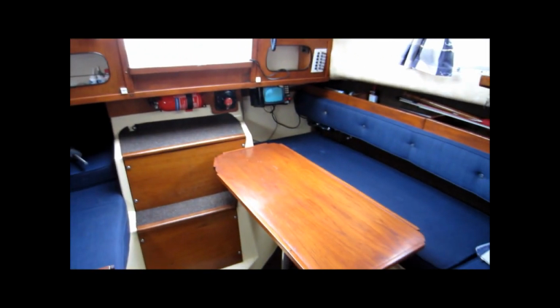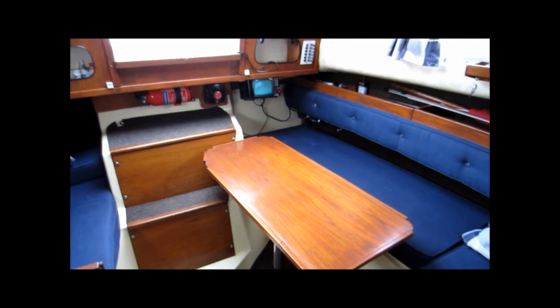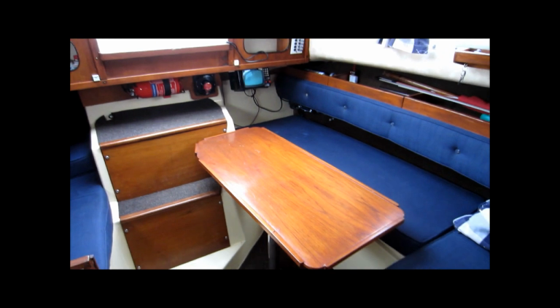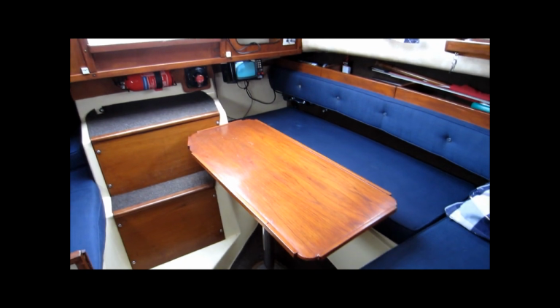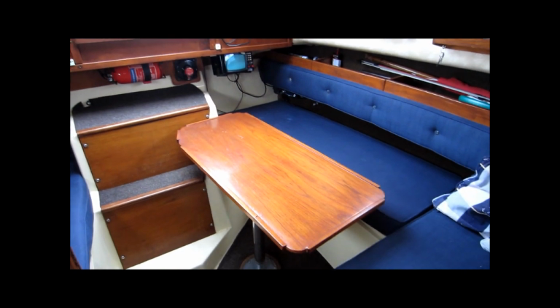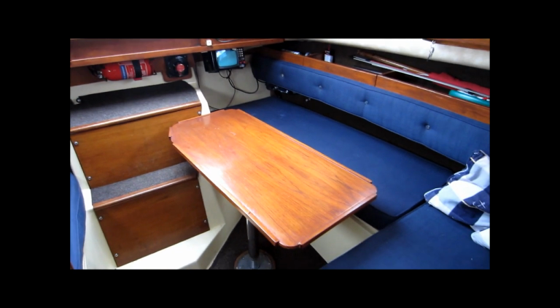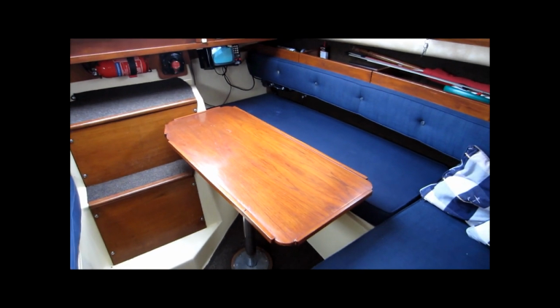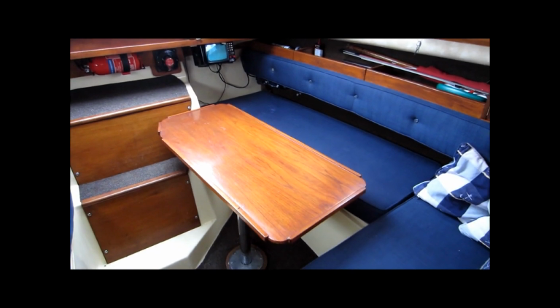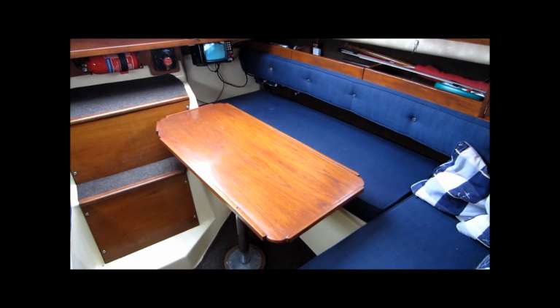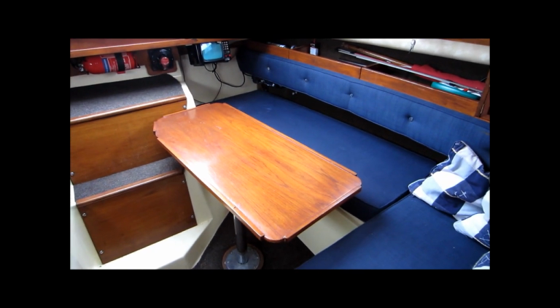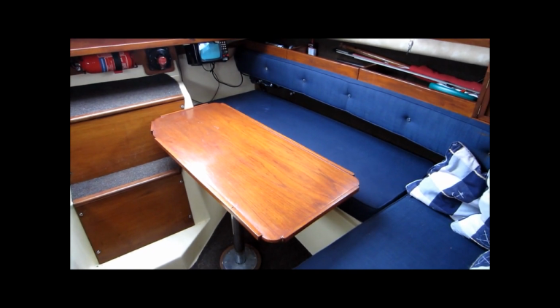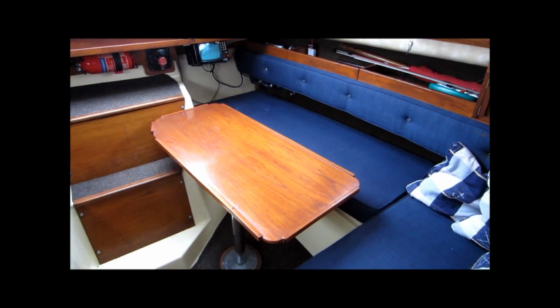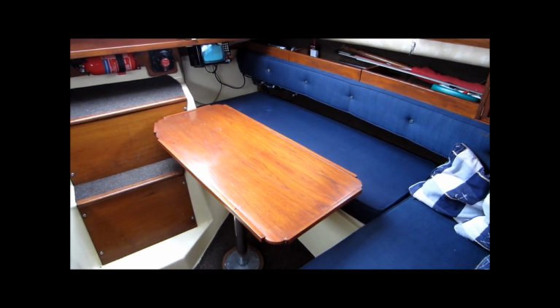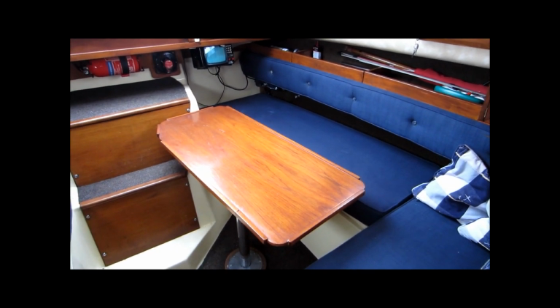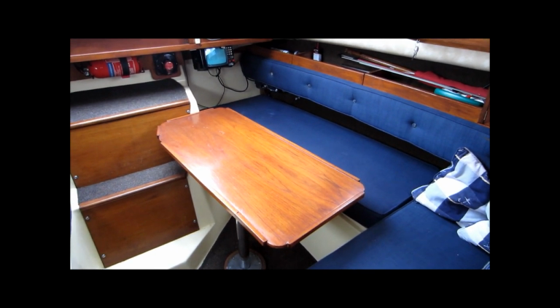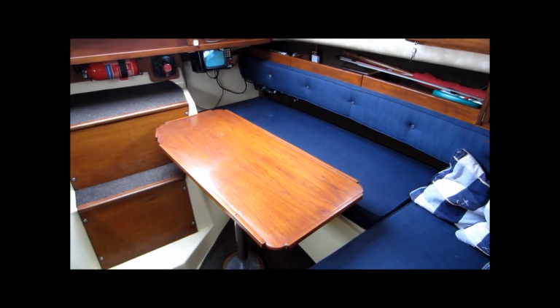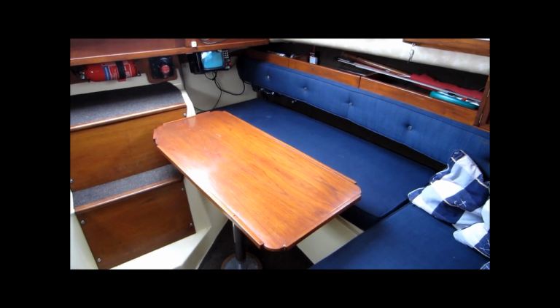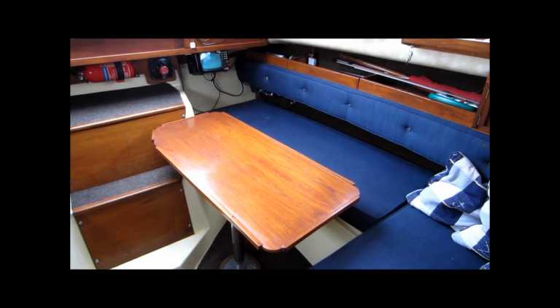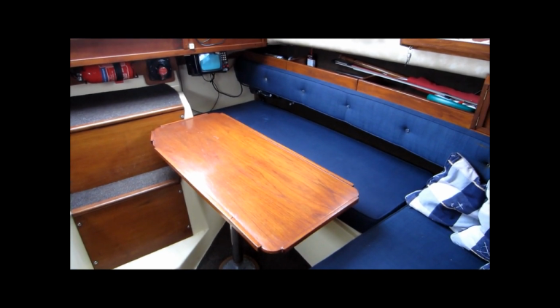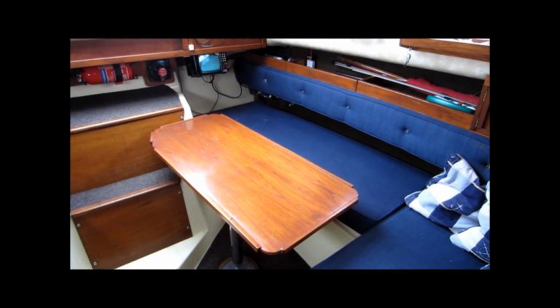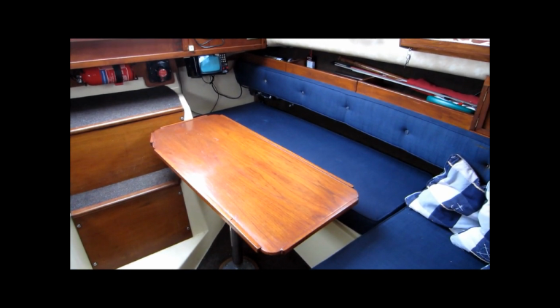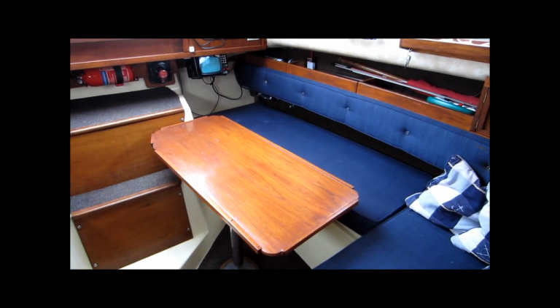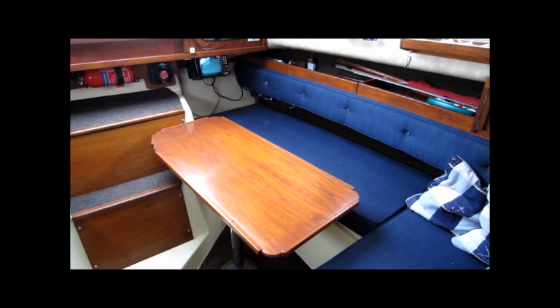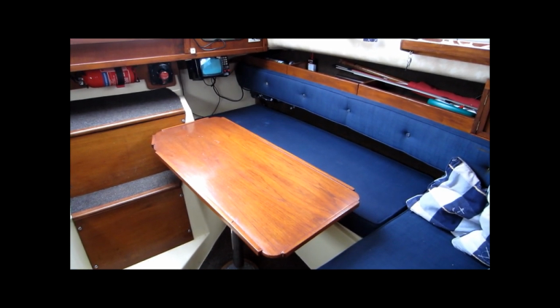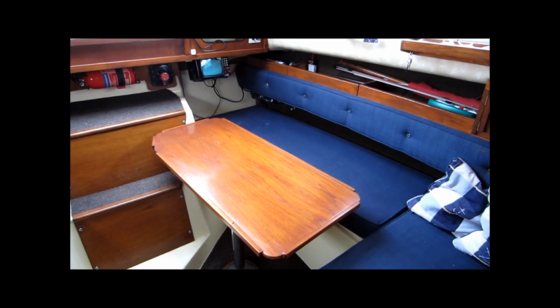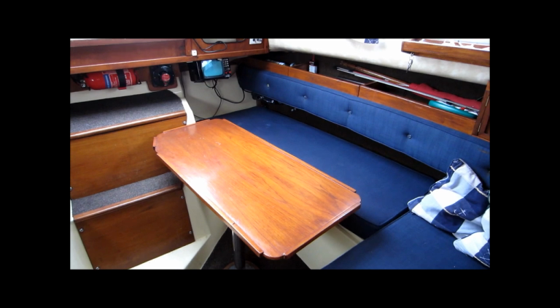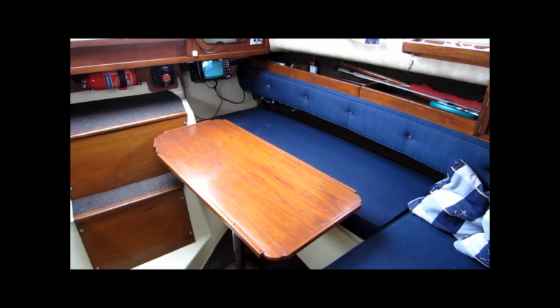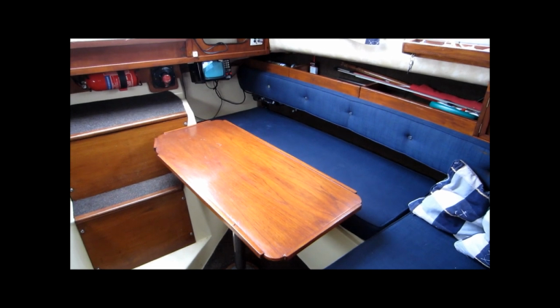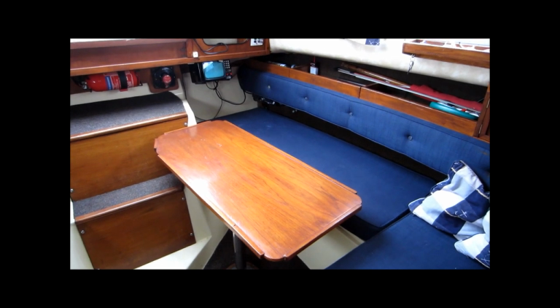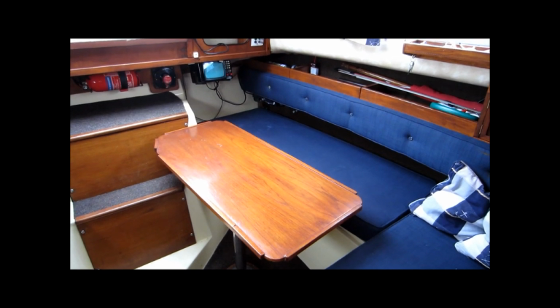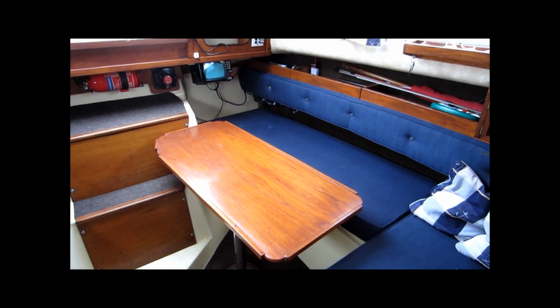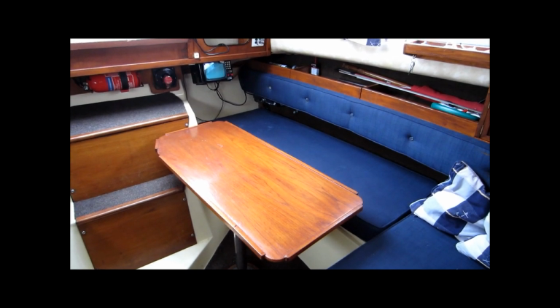For full specification and many photographs of this vessel please go to www.boatshedtorquay.com